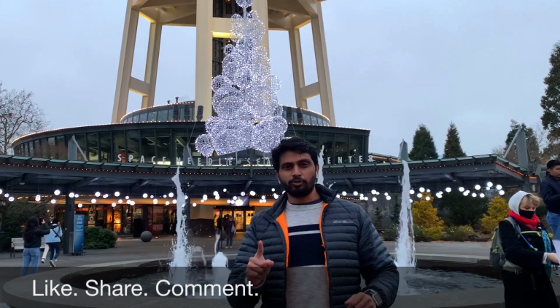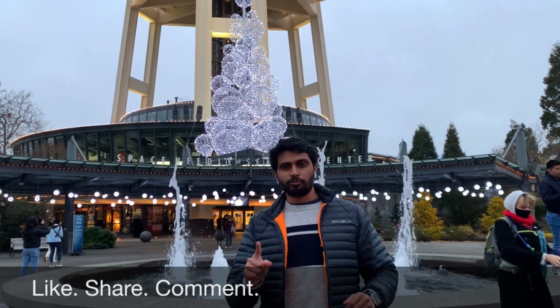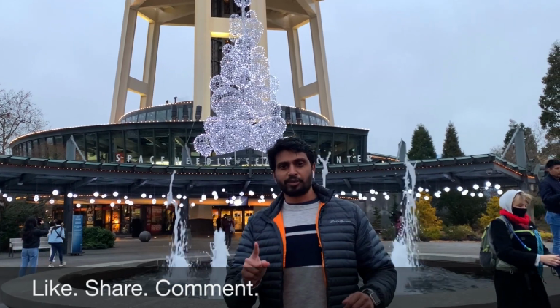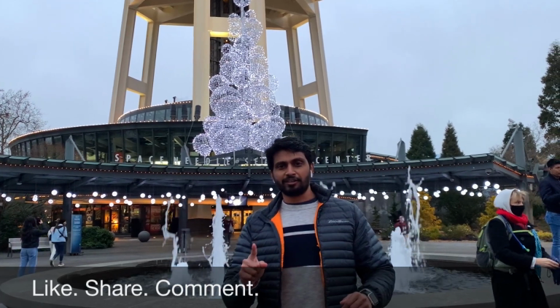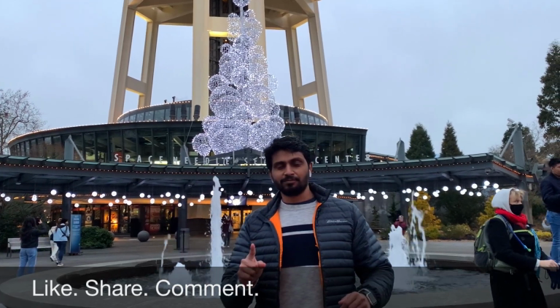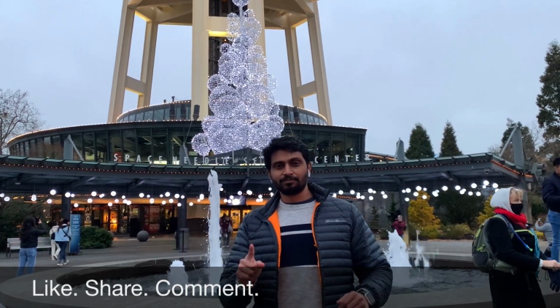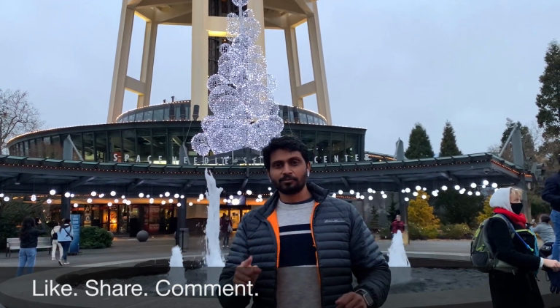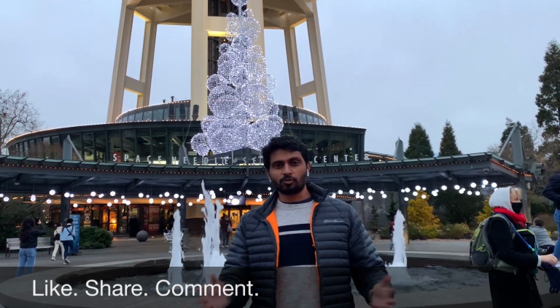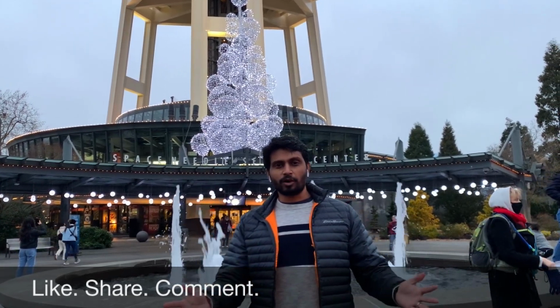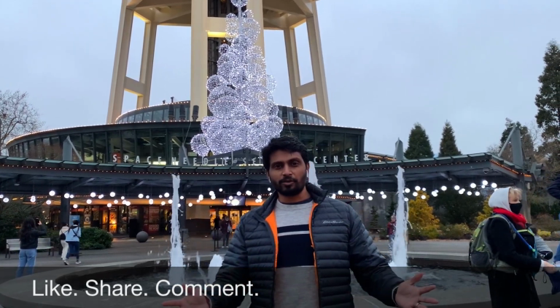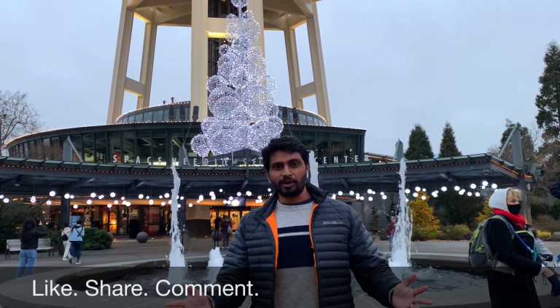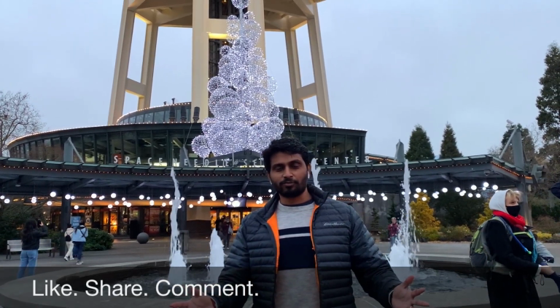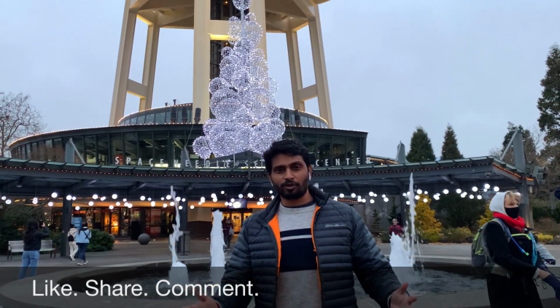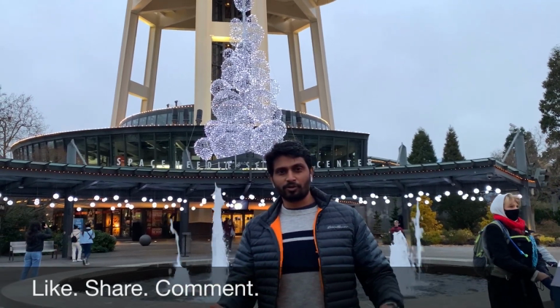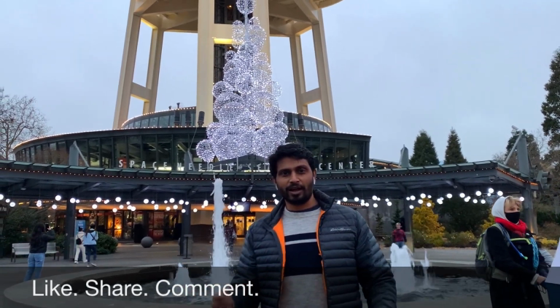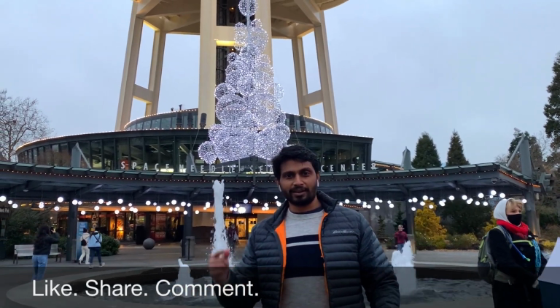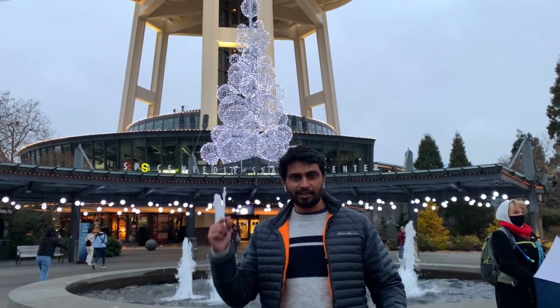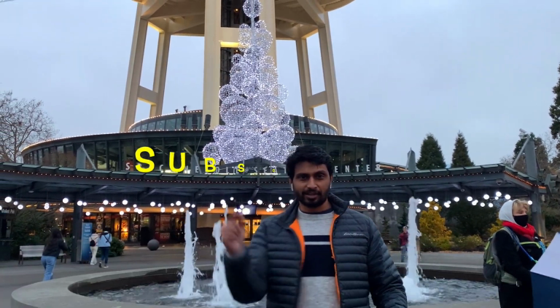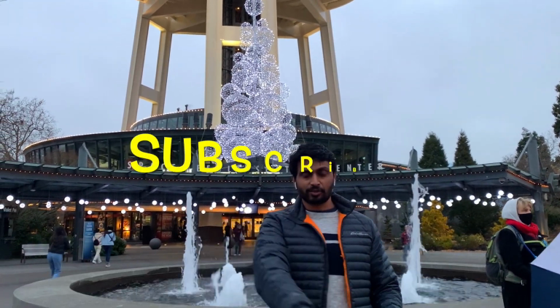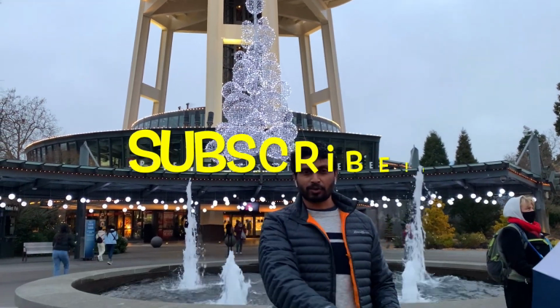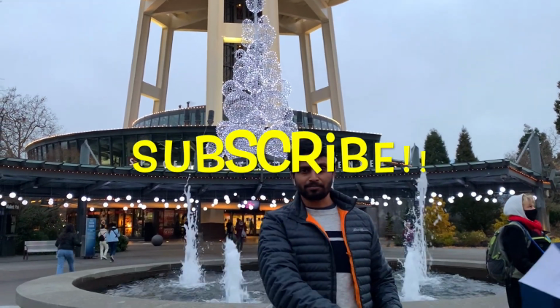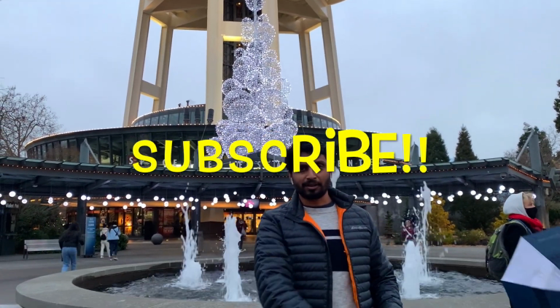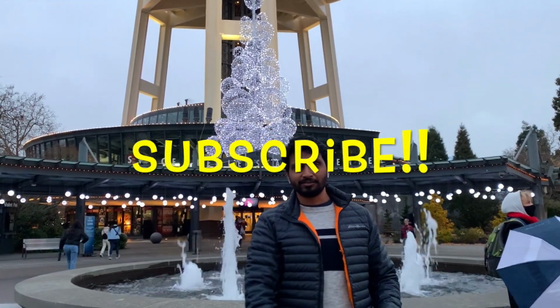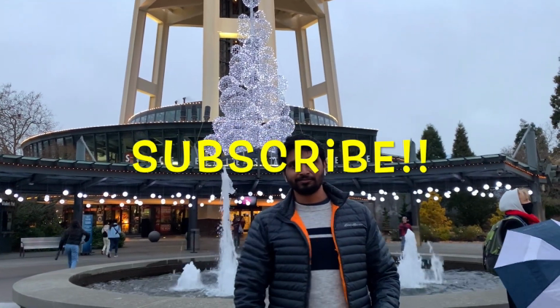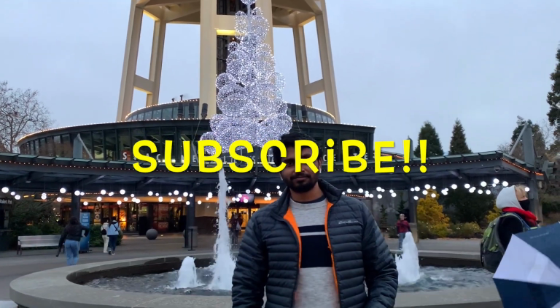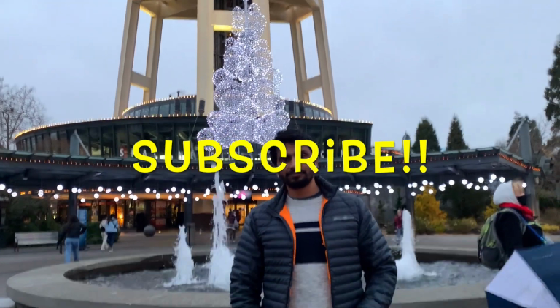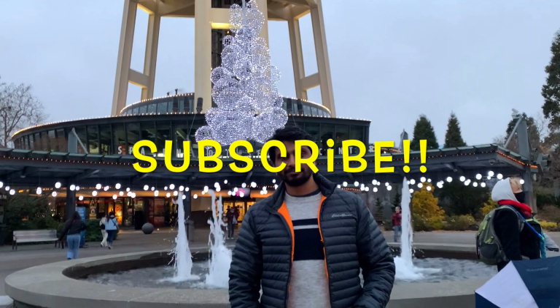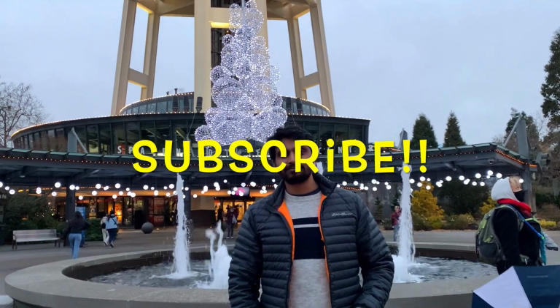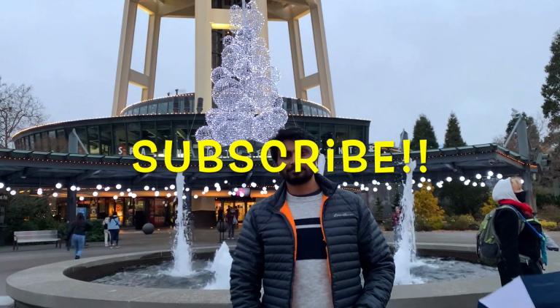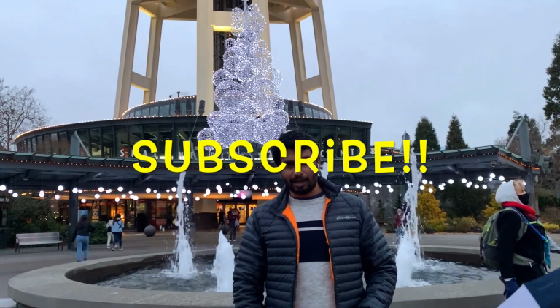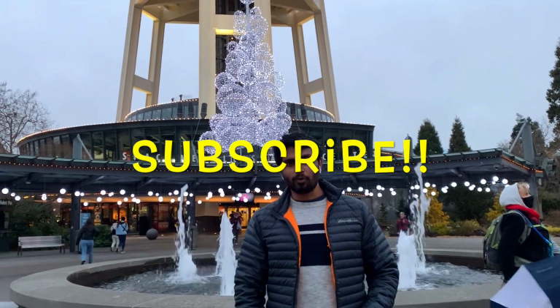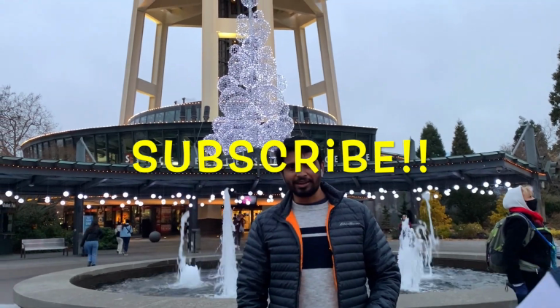Did you know it takes just one second to subscribe to a YouTube channel? So what are you waiting for — go ahead and hit that subscribe button!